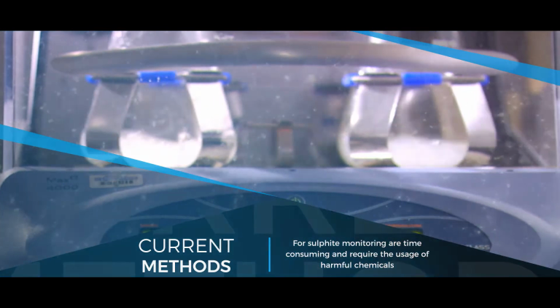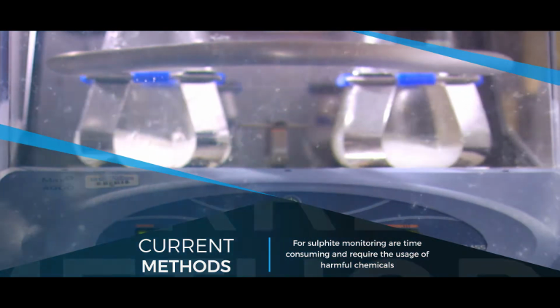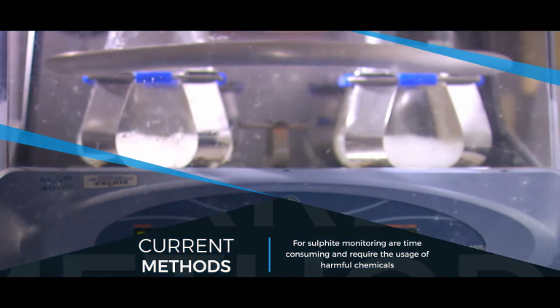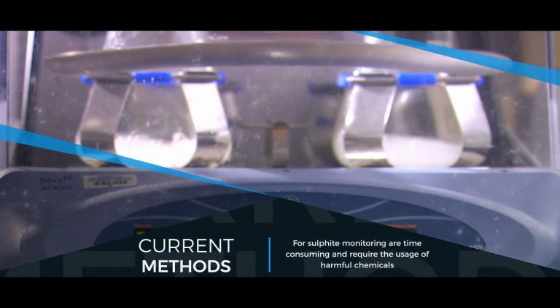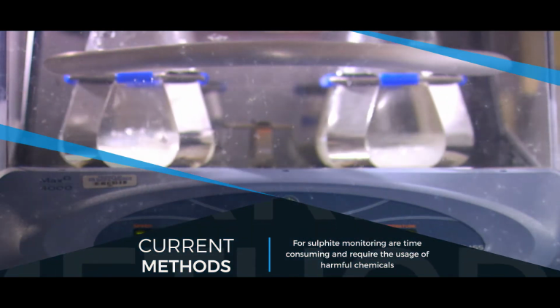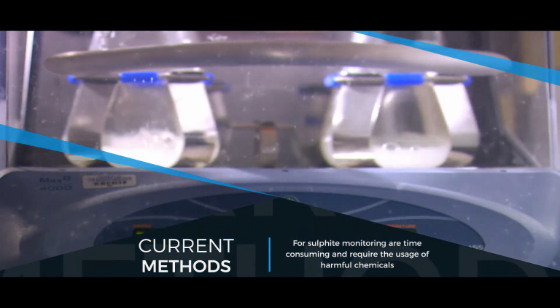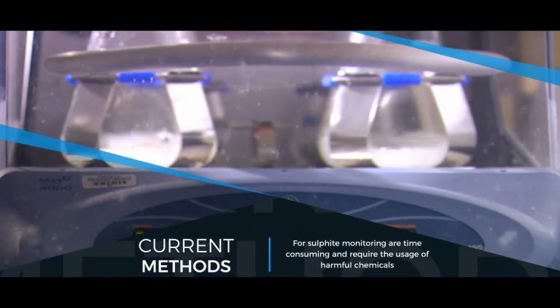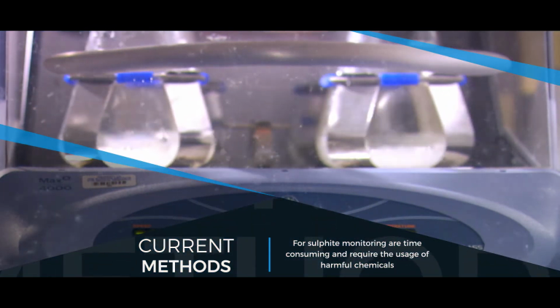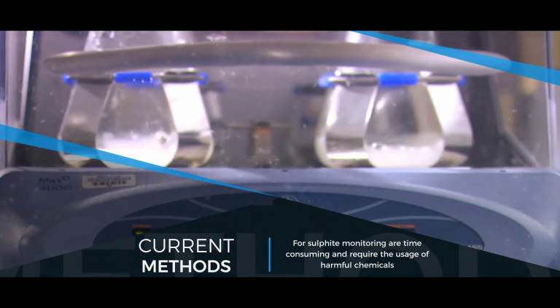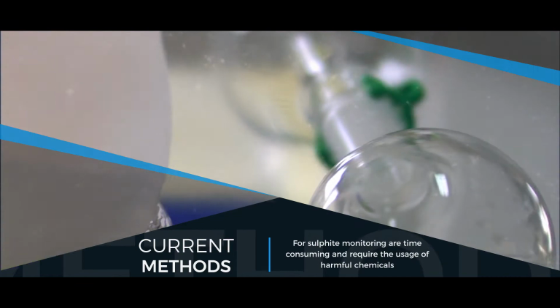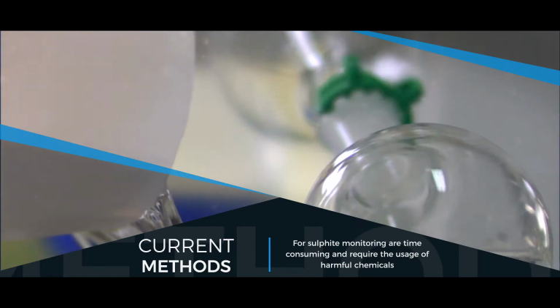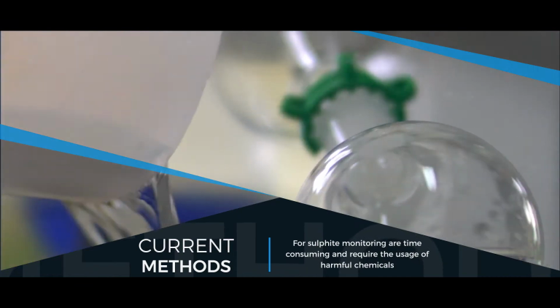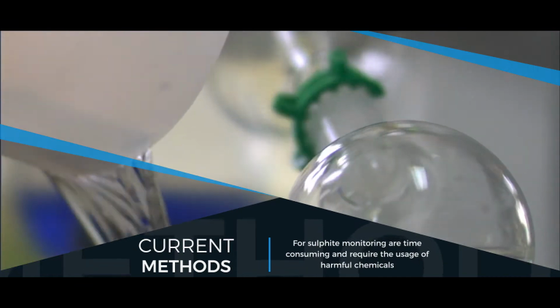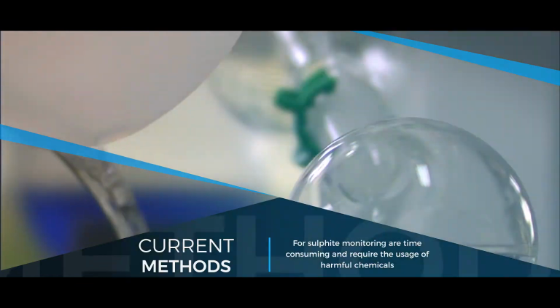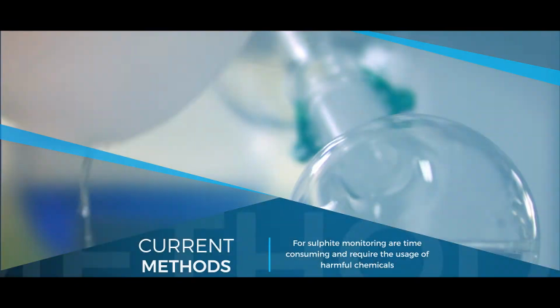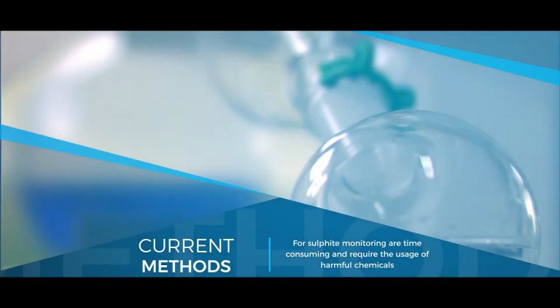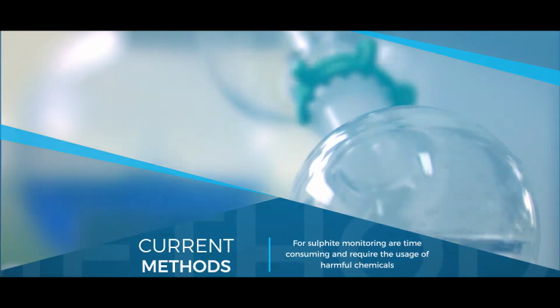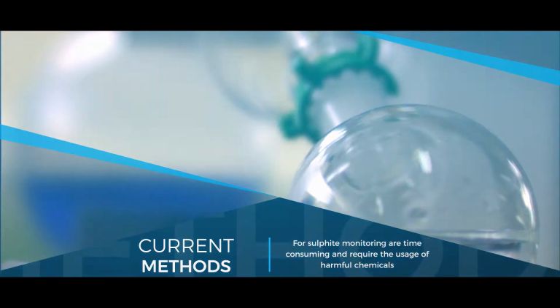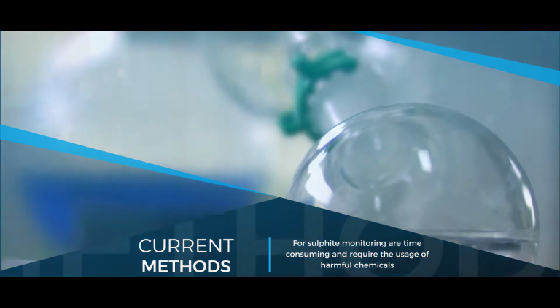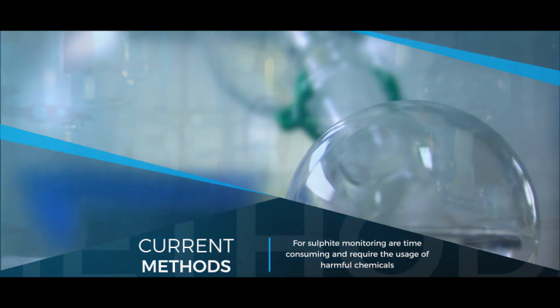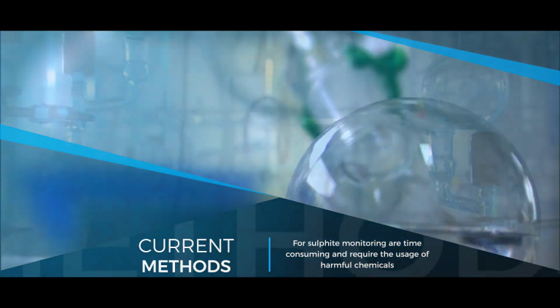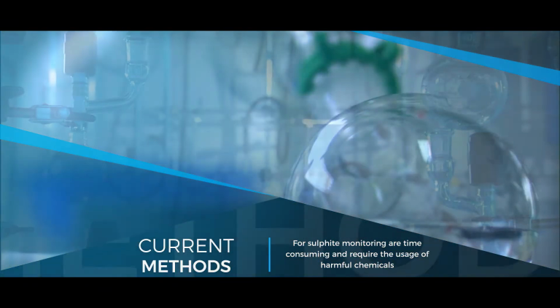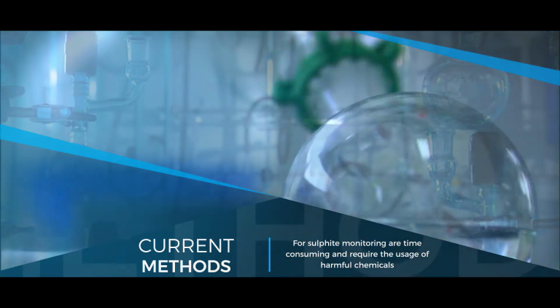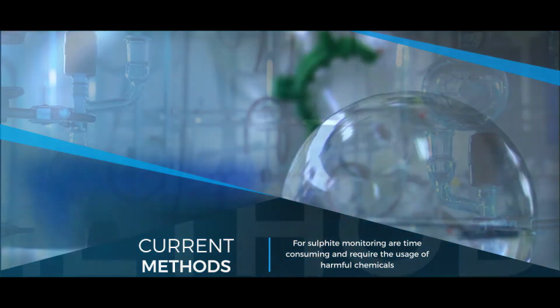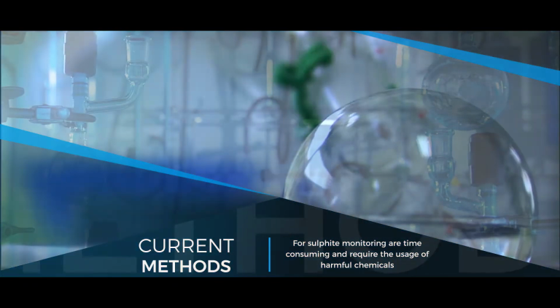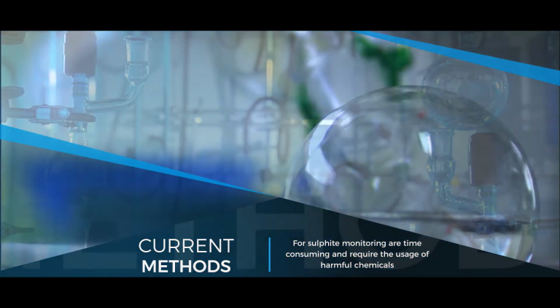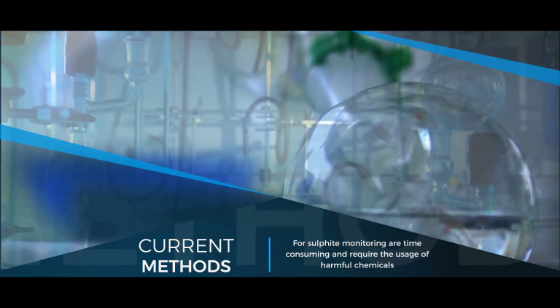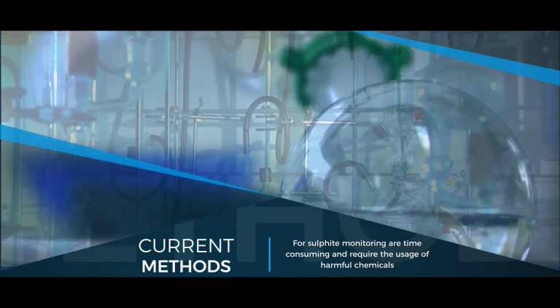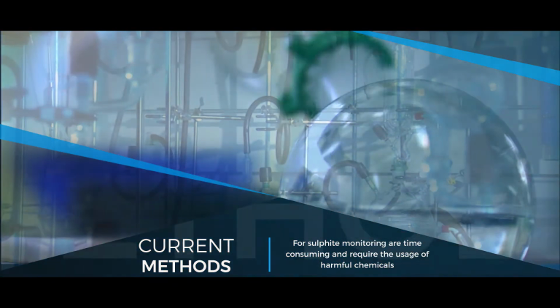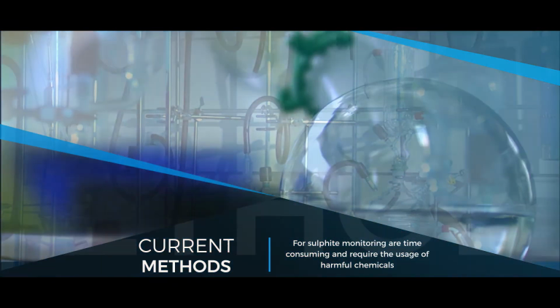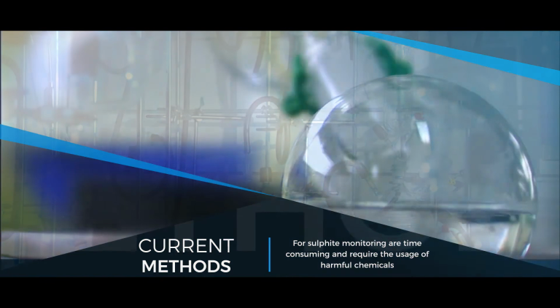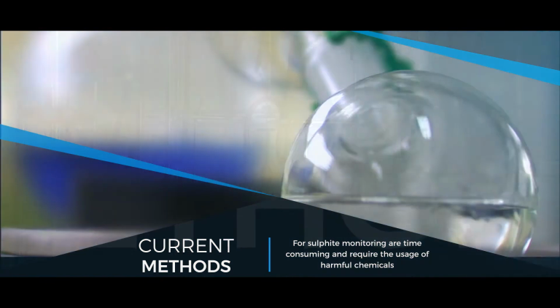The current methods used for sulfide monitoring, such as Monier-Williams, are time-consuming and require the usage of harmful chemicals.